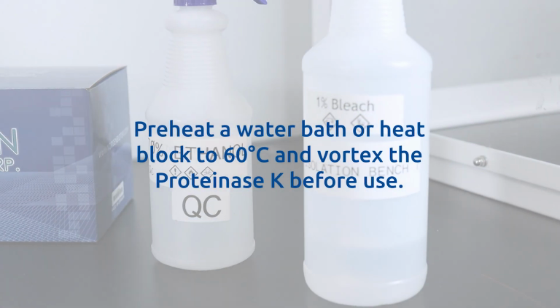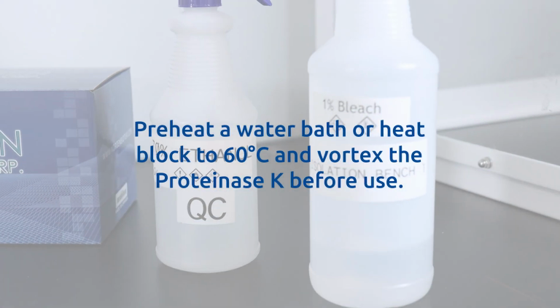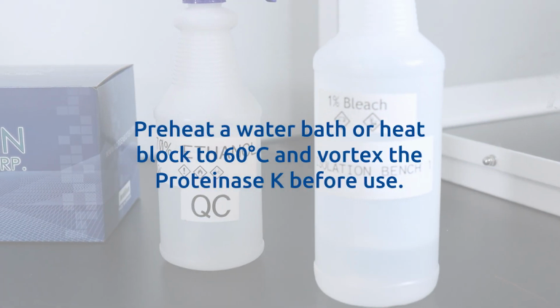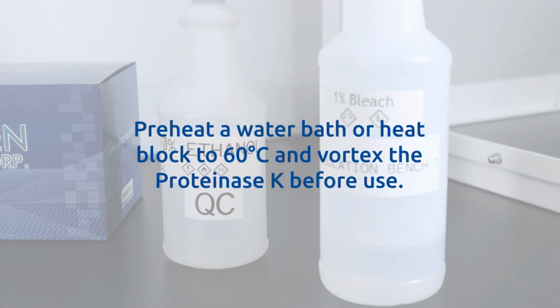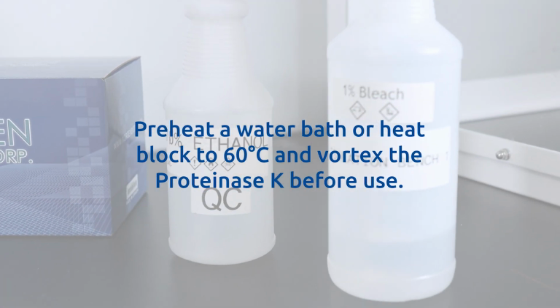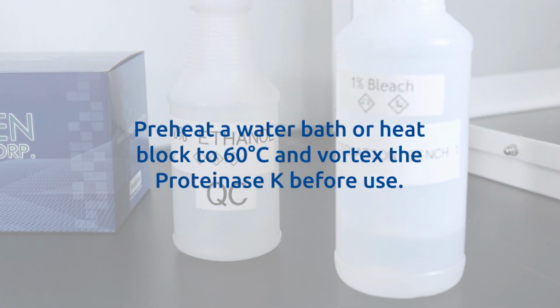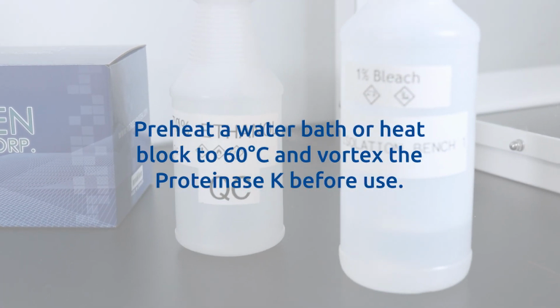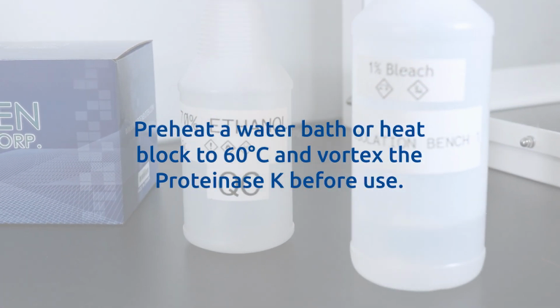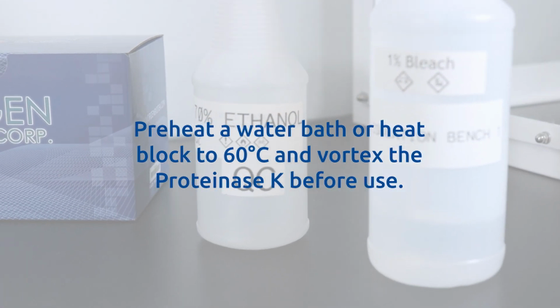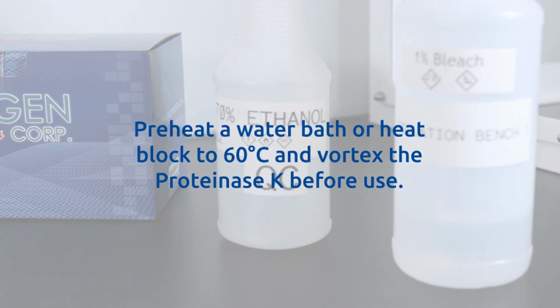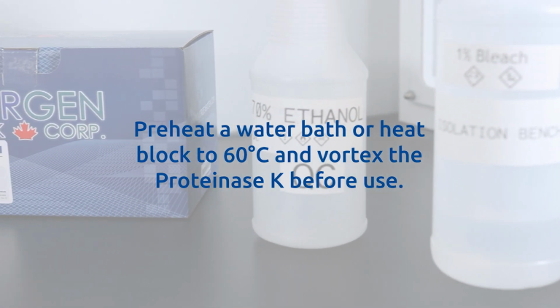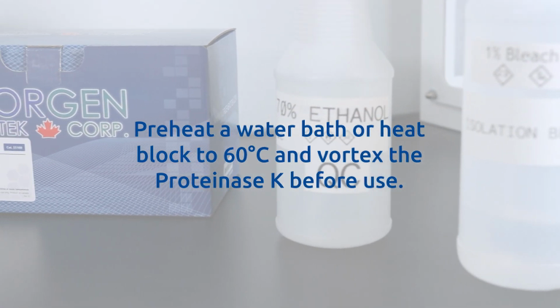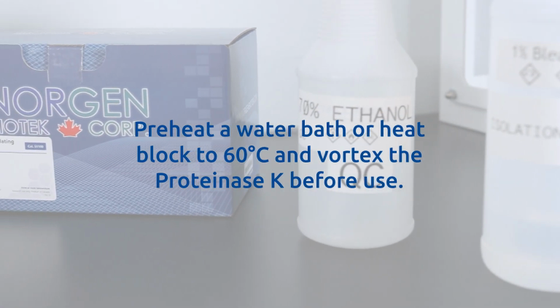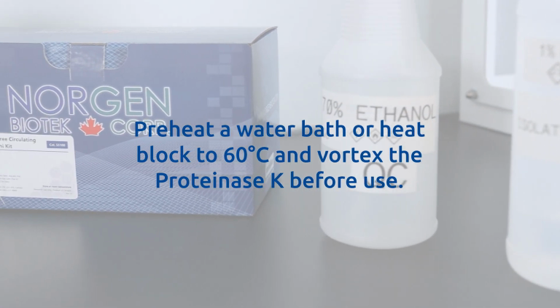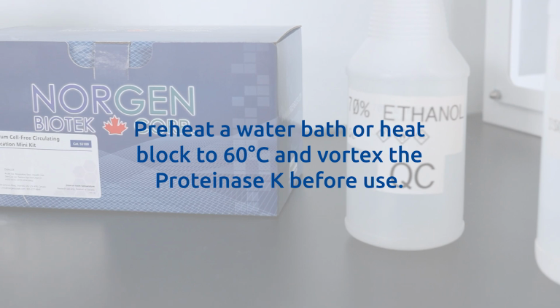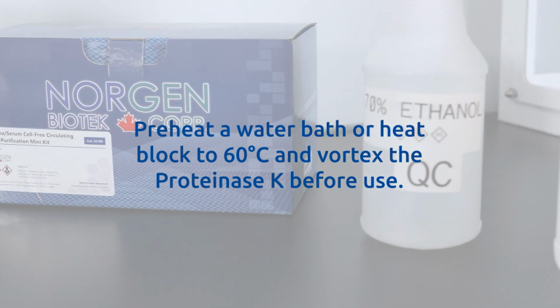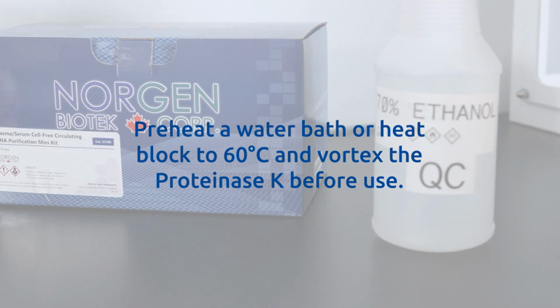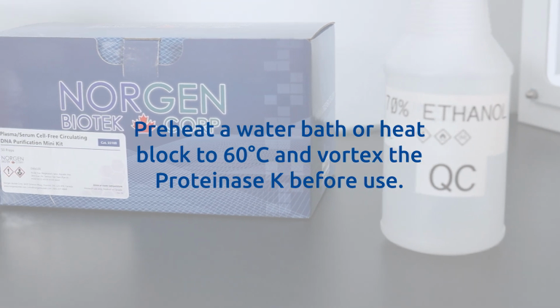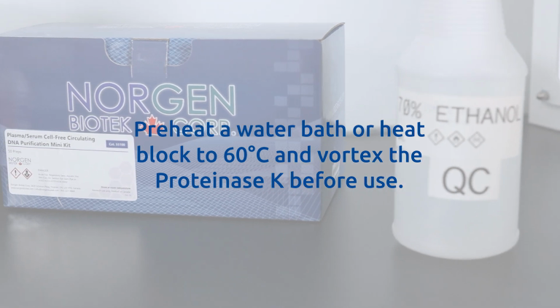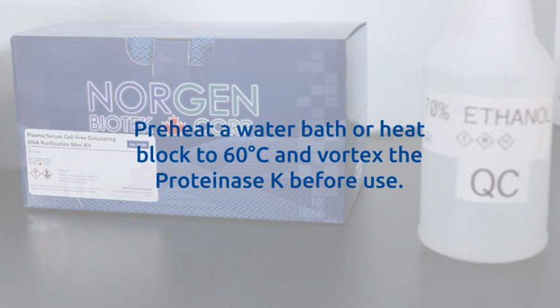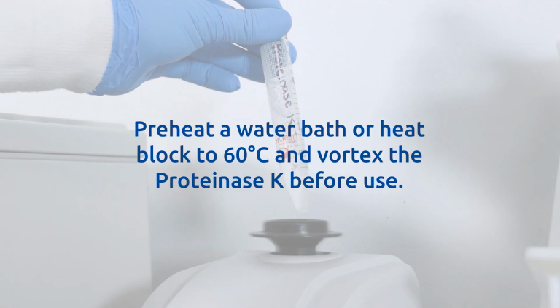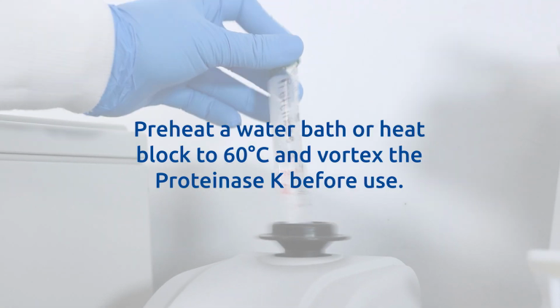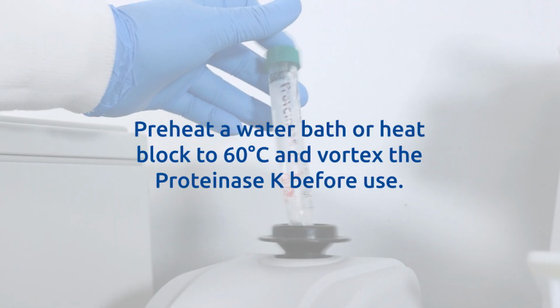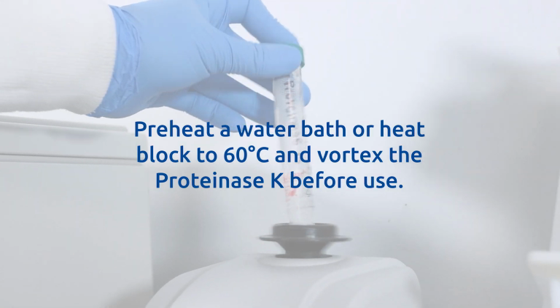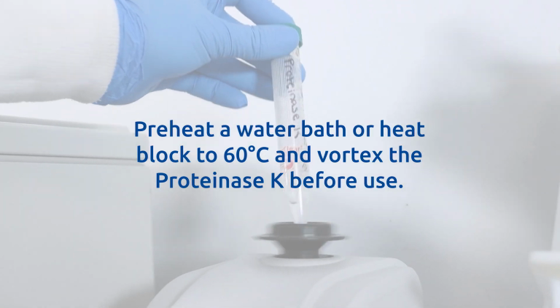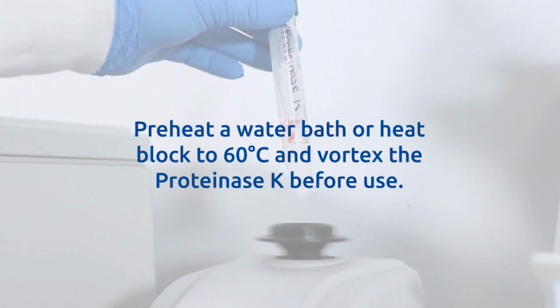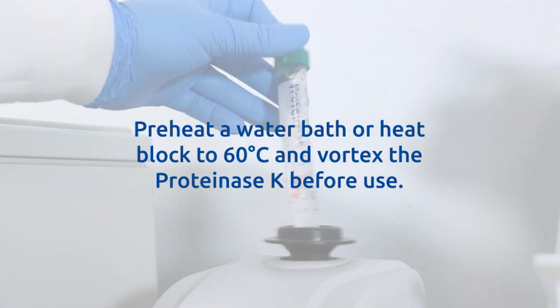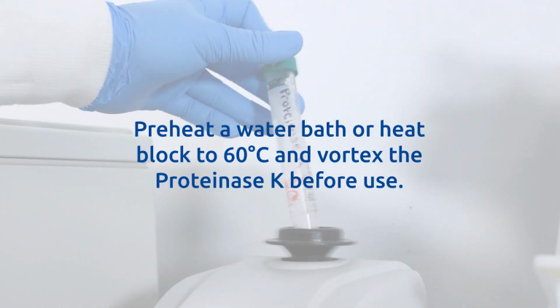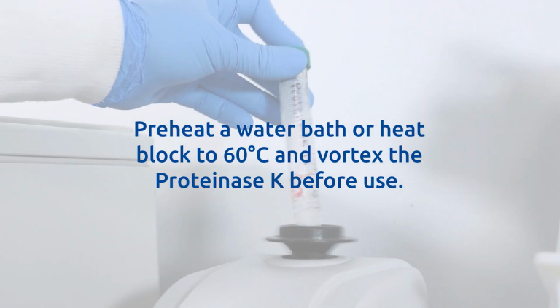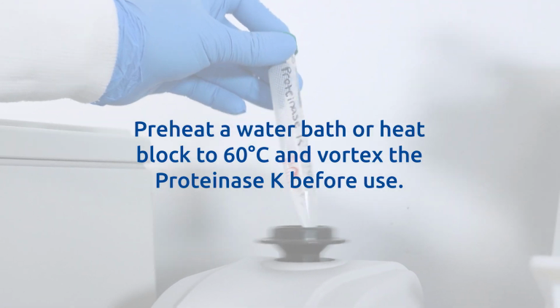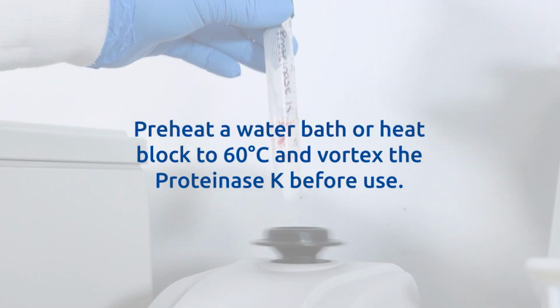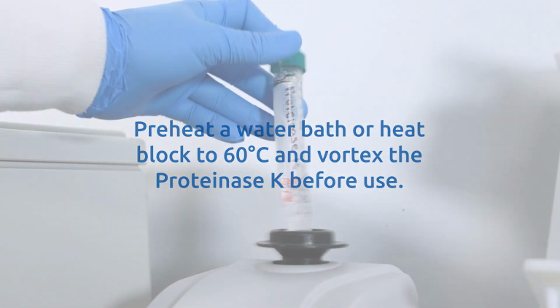Preheat a water bath or heat block to 60 degrees Celsius and vortex the Proteinase K before use.